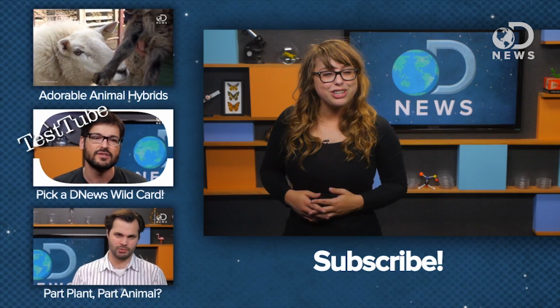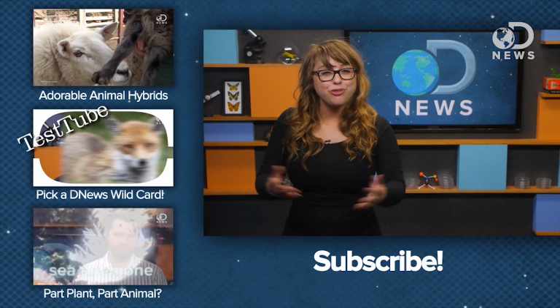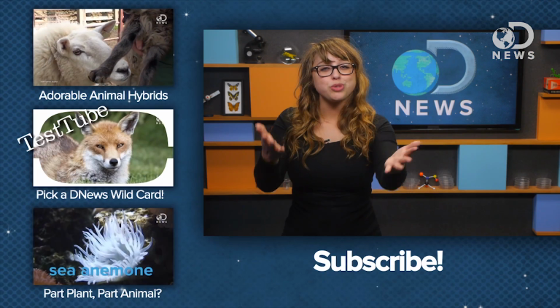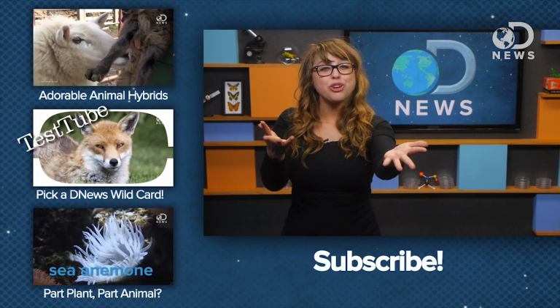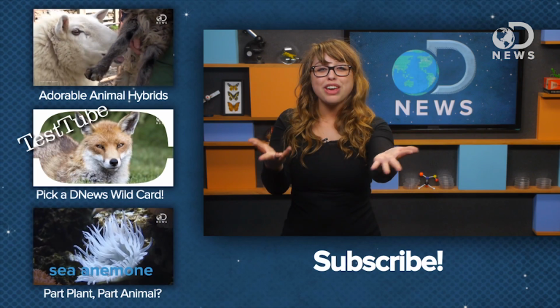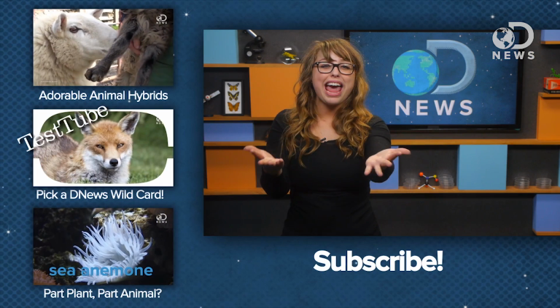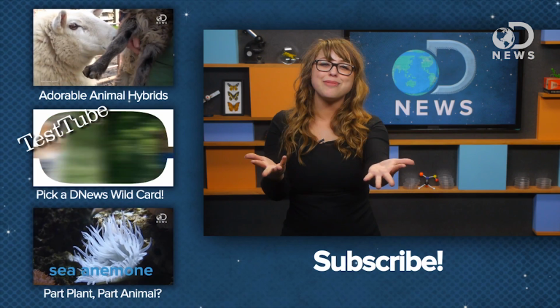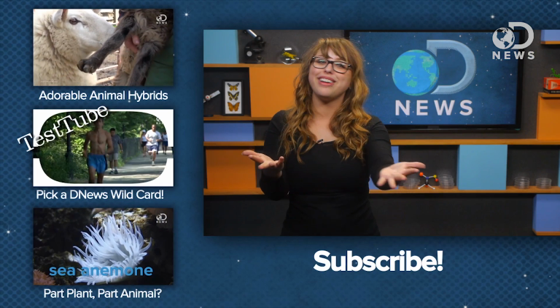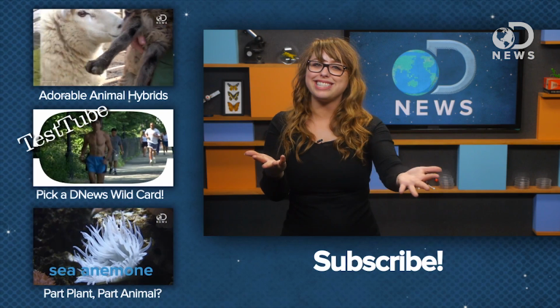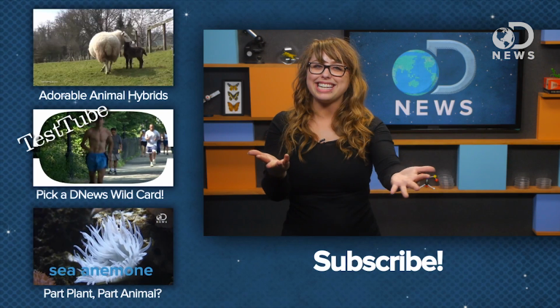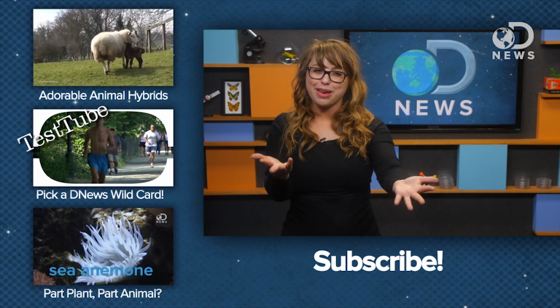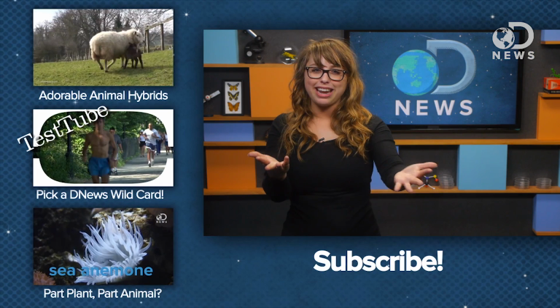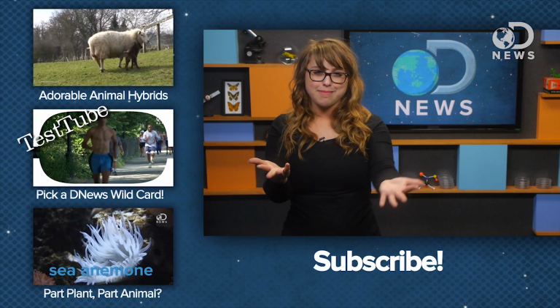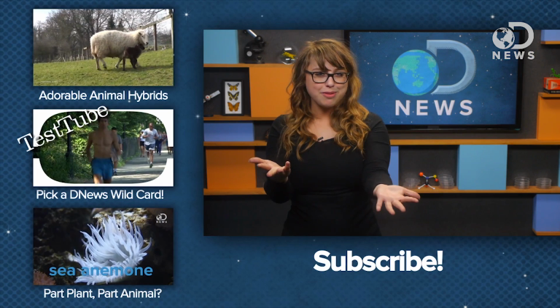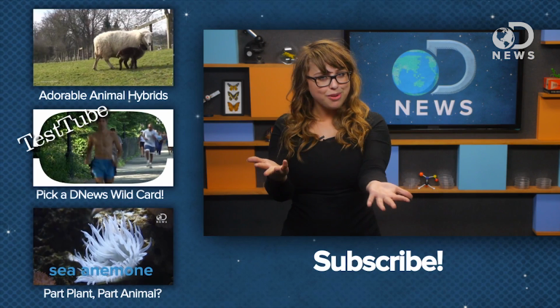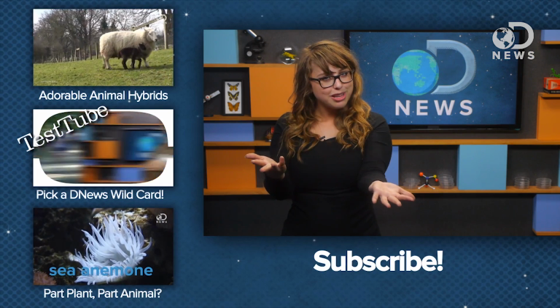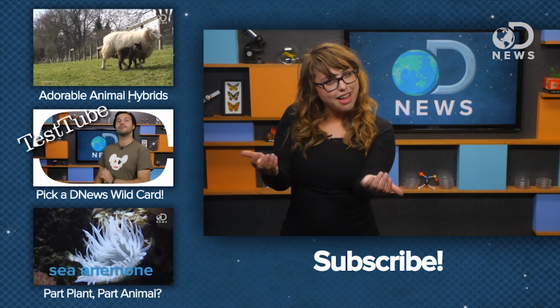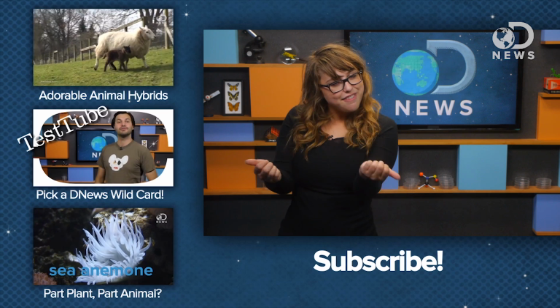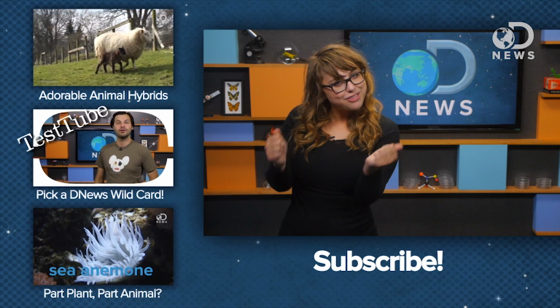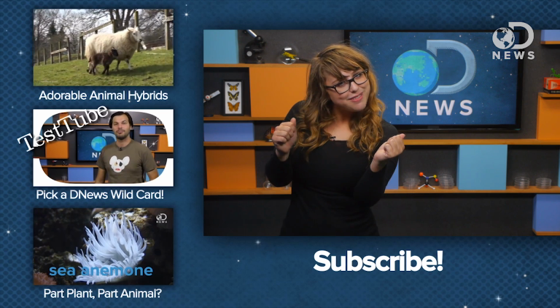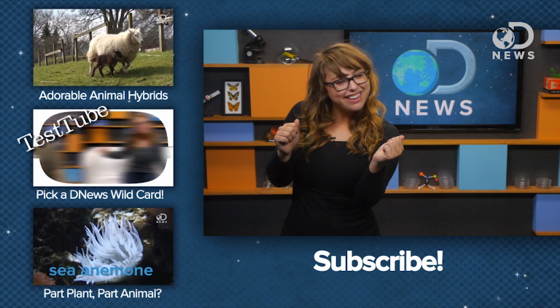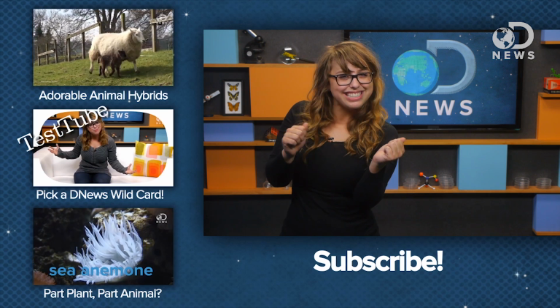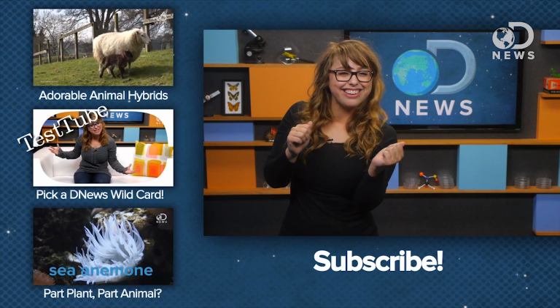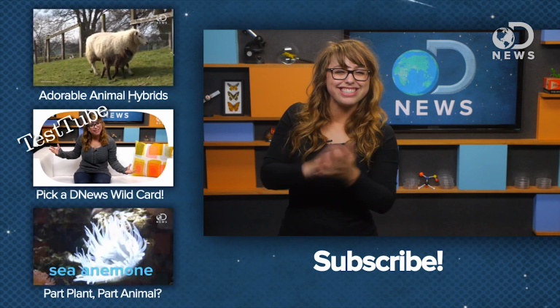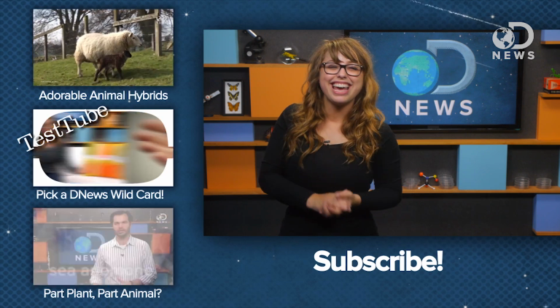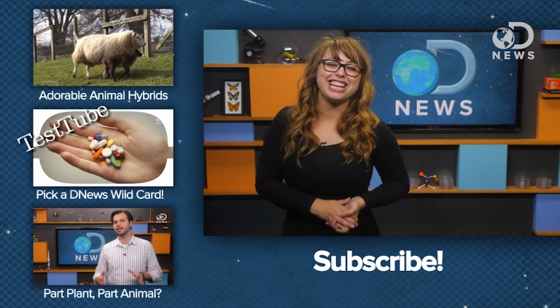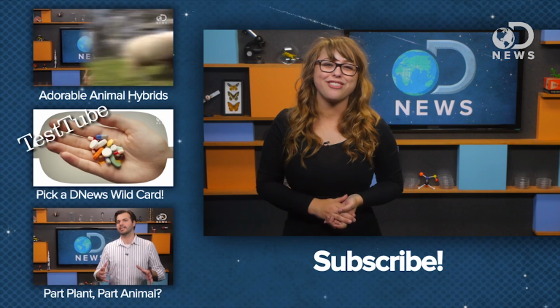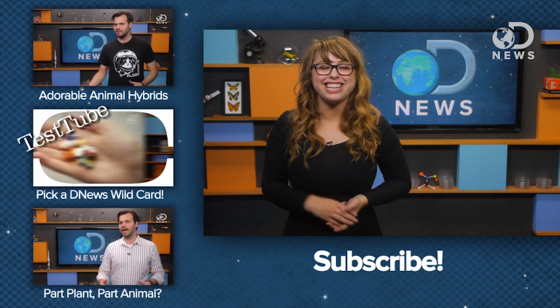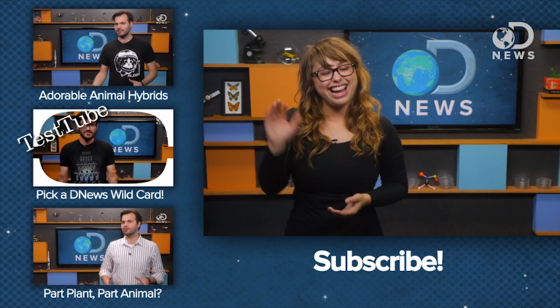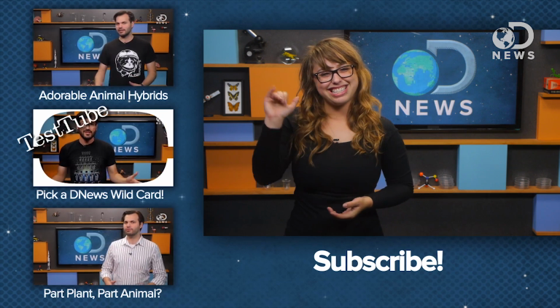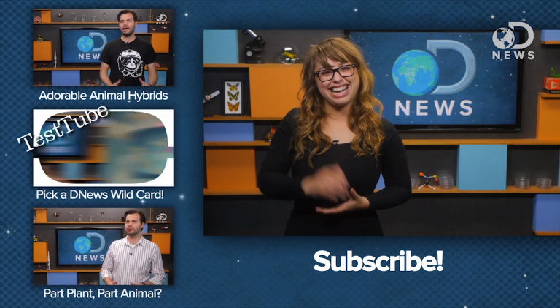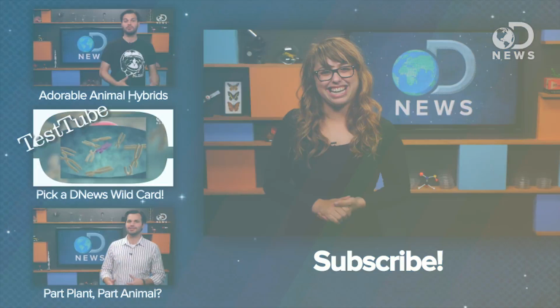So folks, what's your favorite animal in the sea? Tell me about it and maybe we'll throw a little love fest for them here on DNews. Thanks for watching. I'll see you next time.